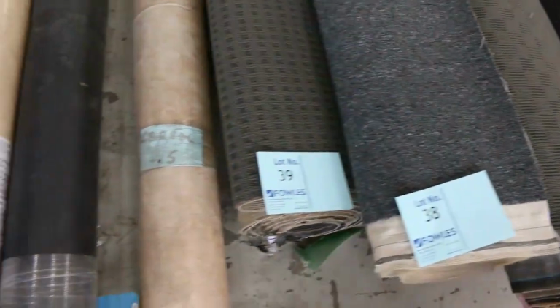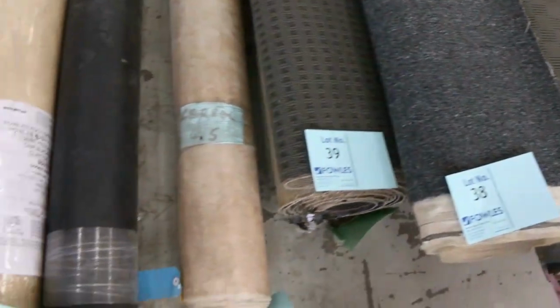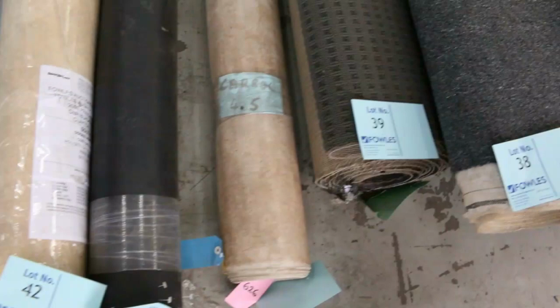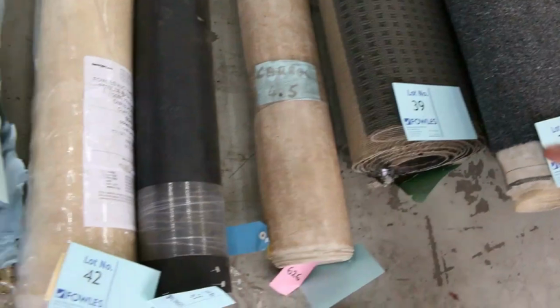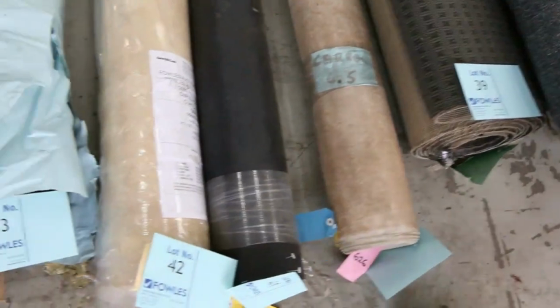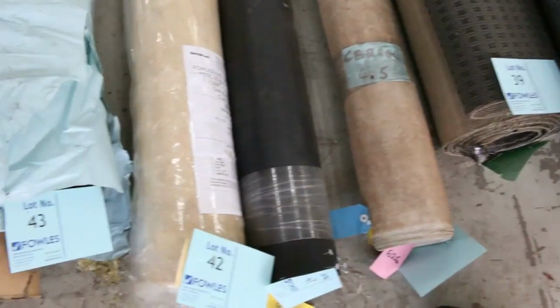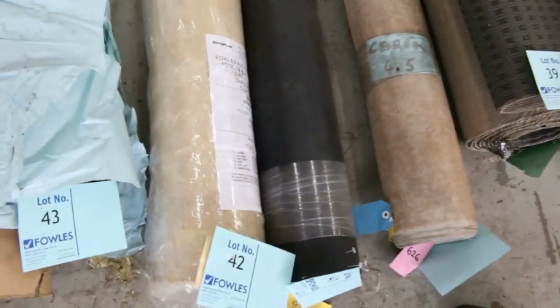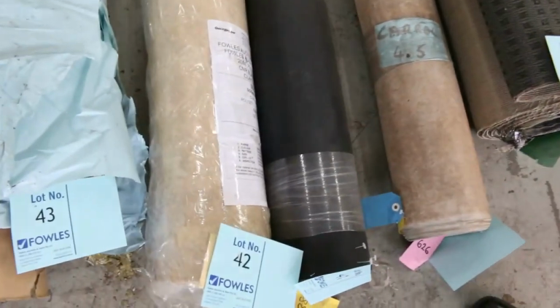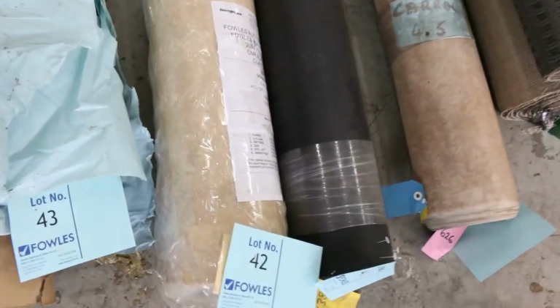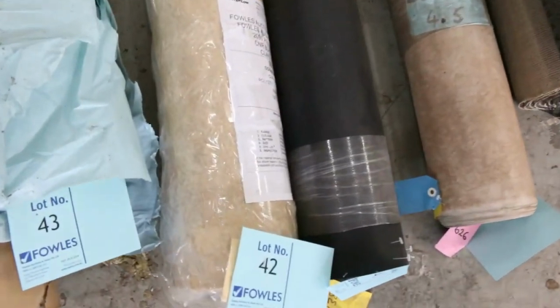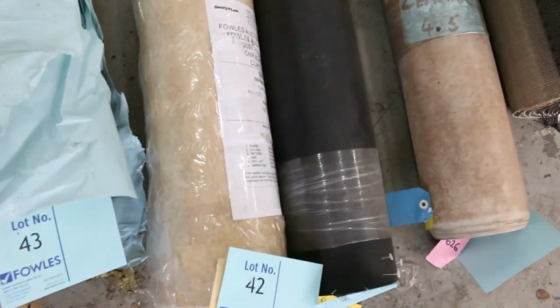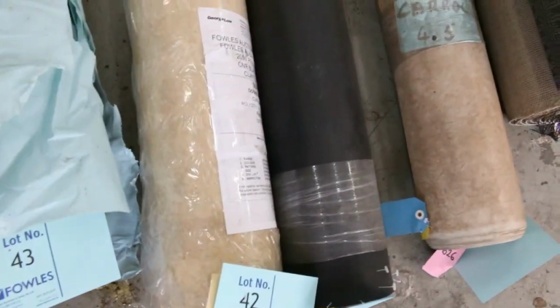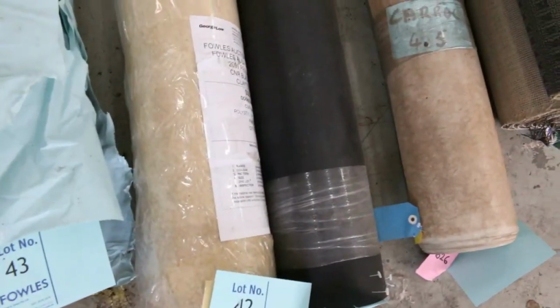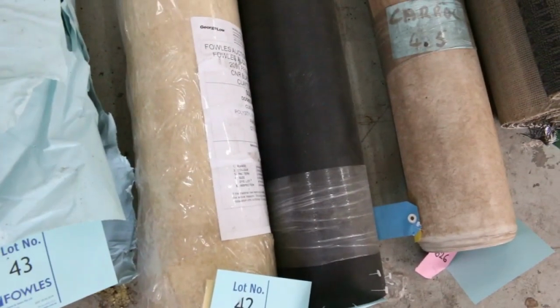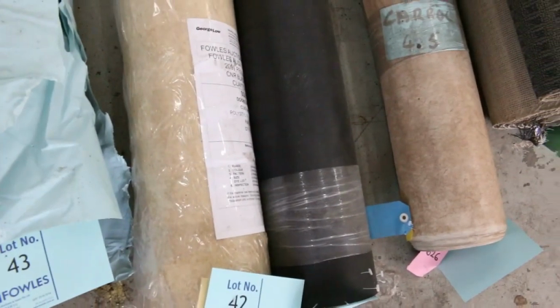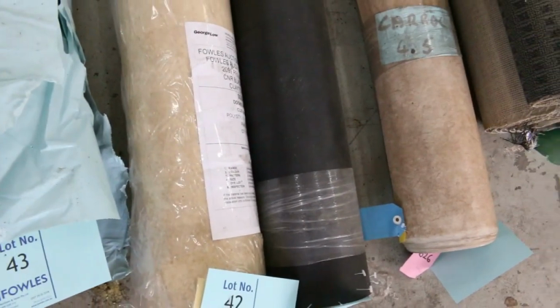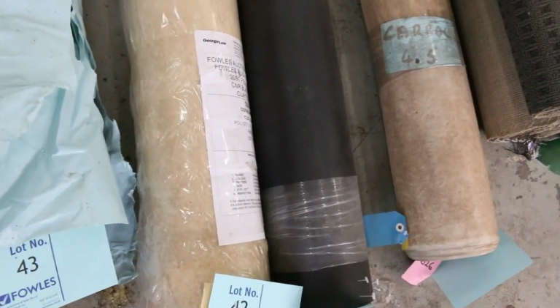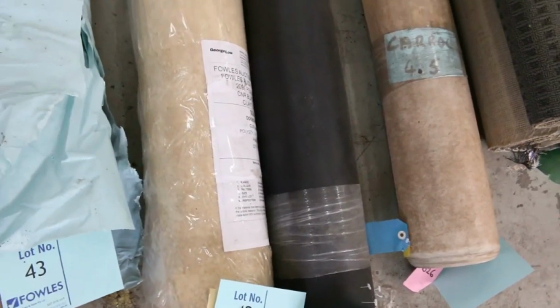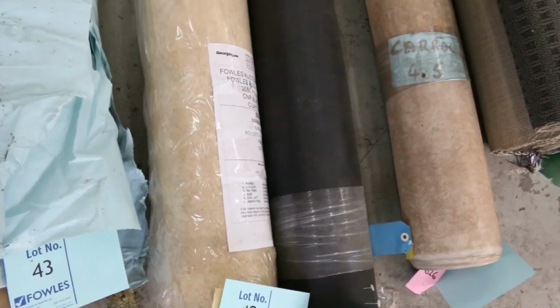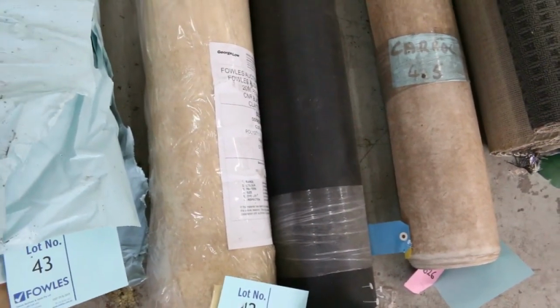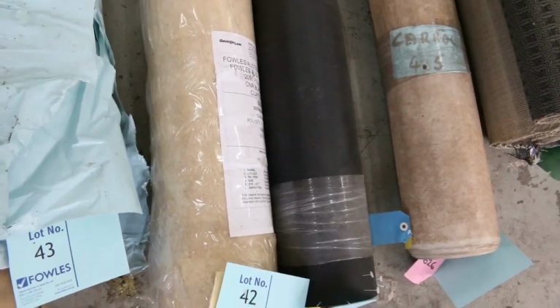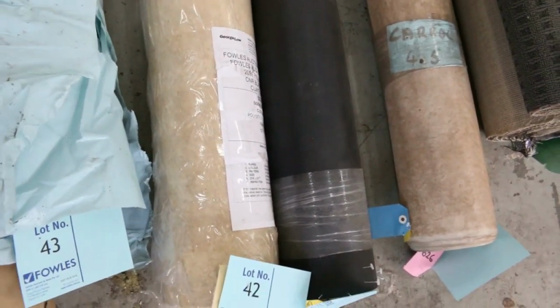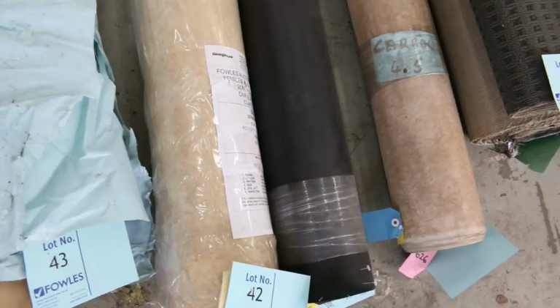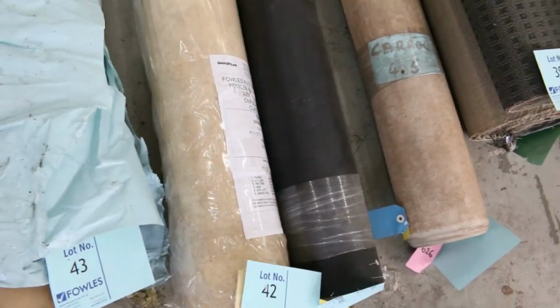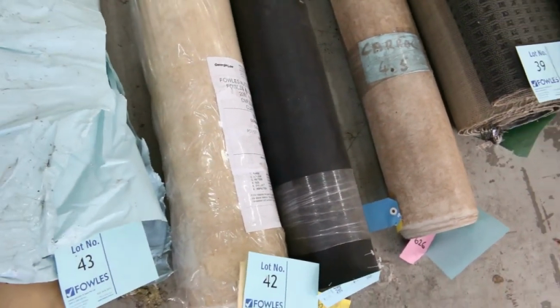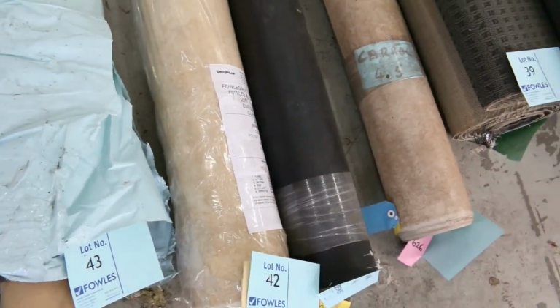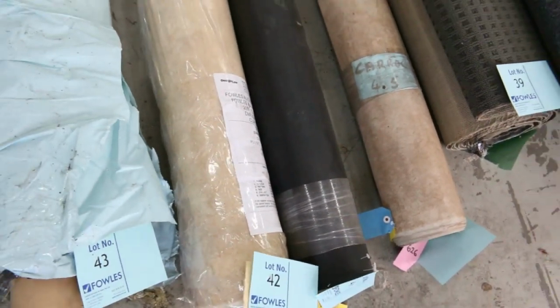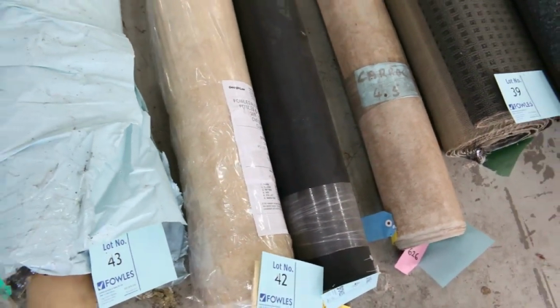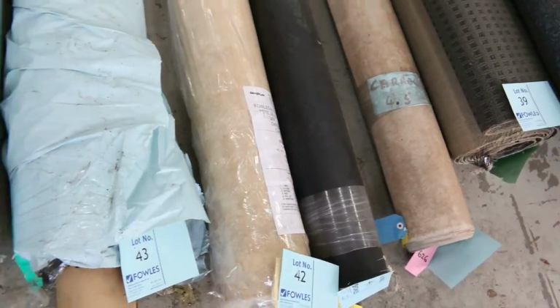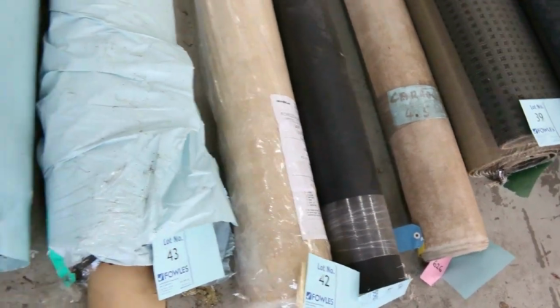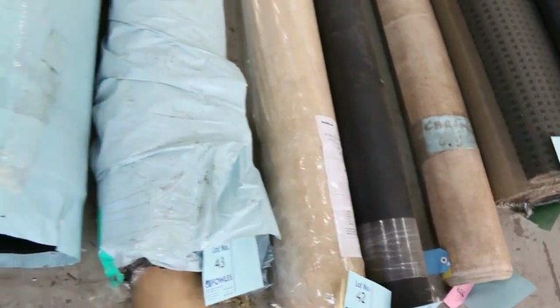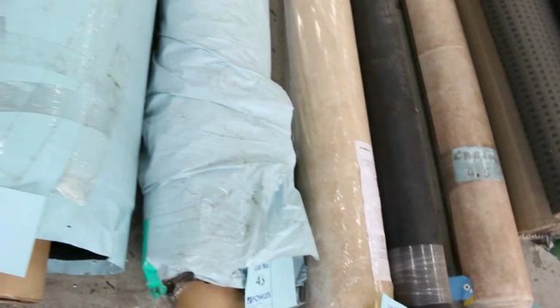We've got some nice rolls of vinyl here - just smaller rolls there, 4 metre wide. We generally clear that out from $25 a metre.